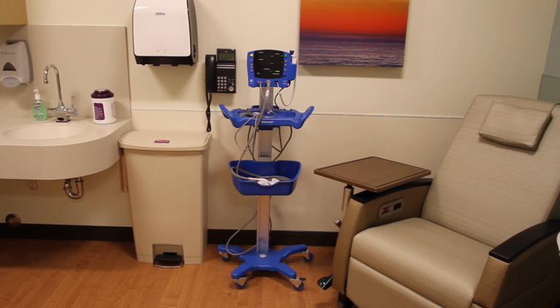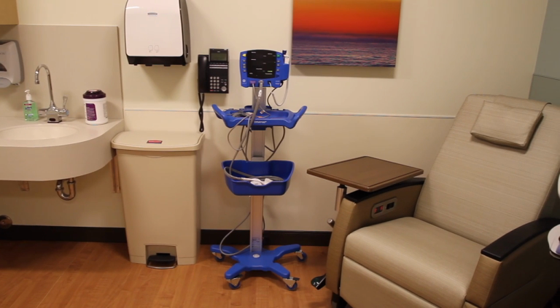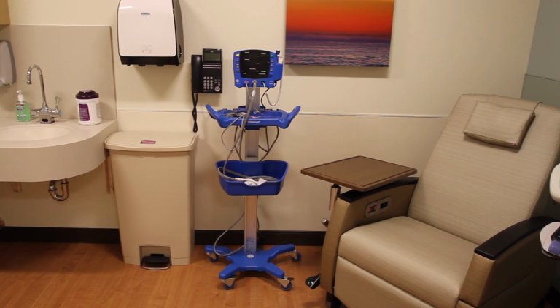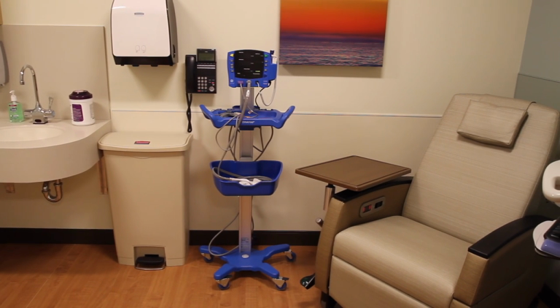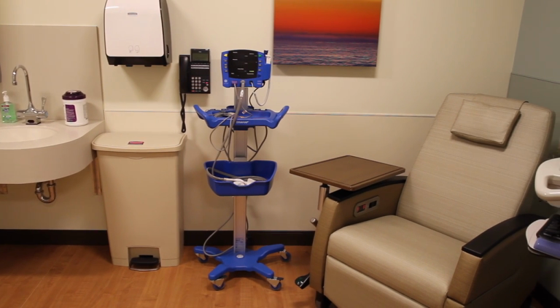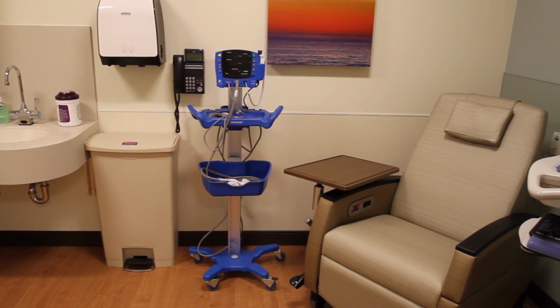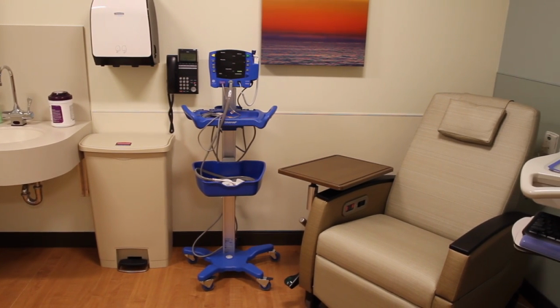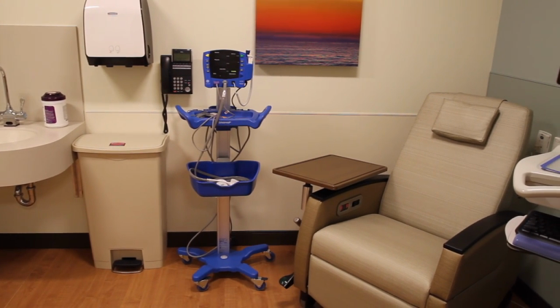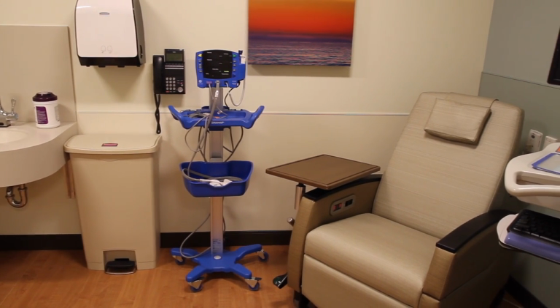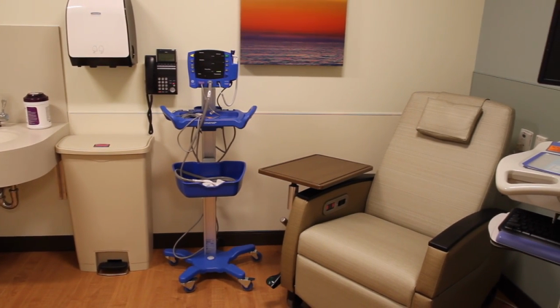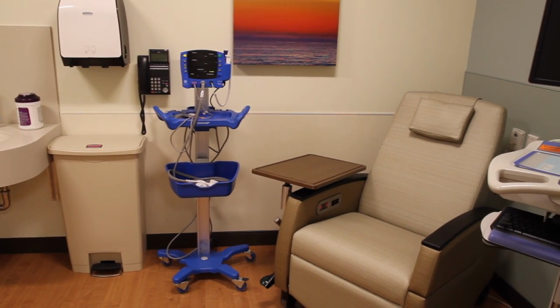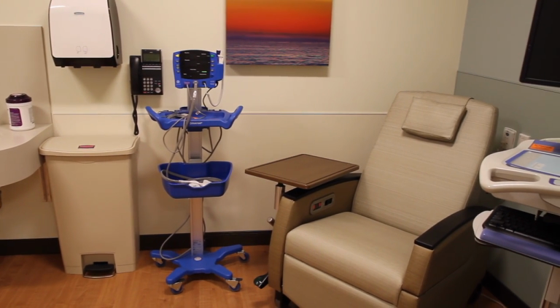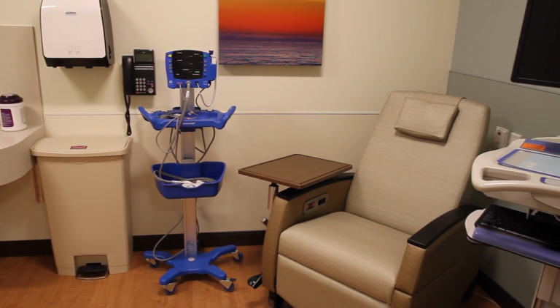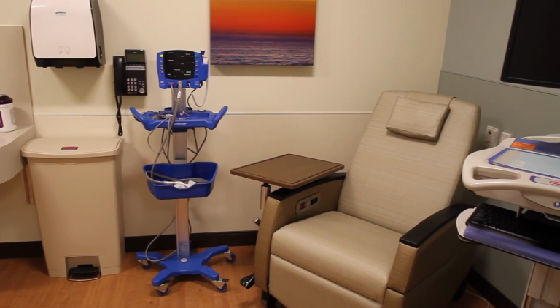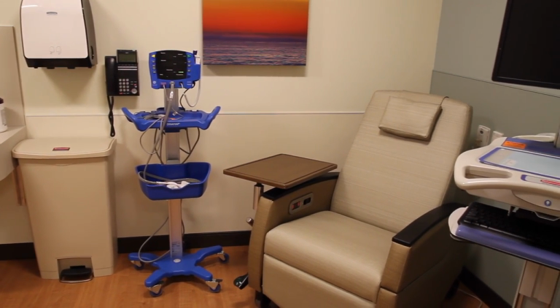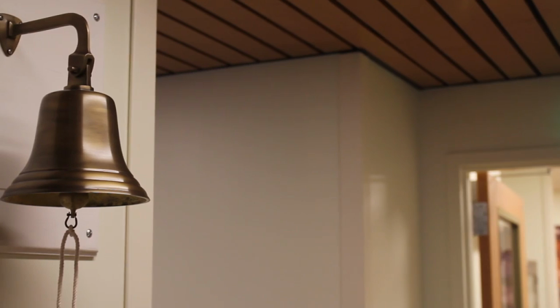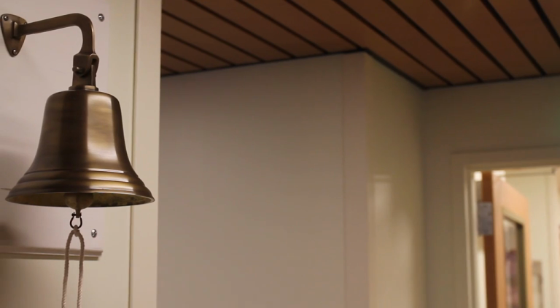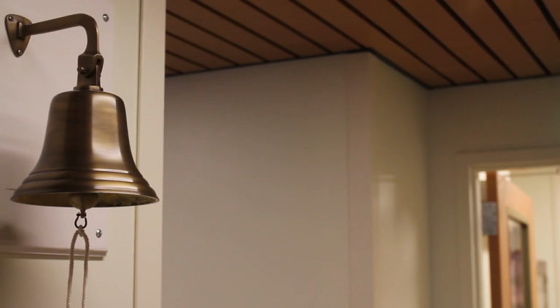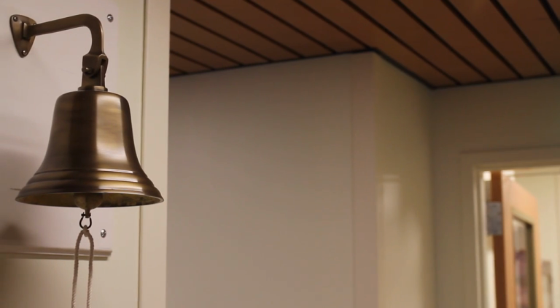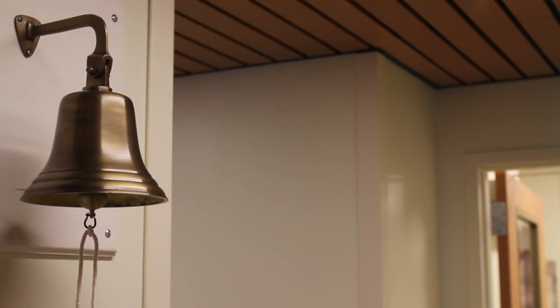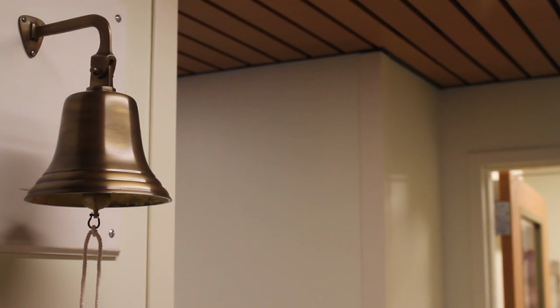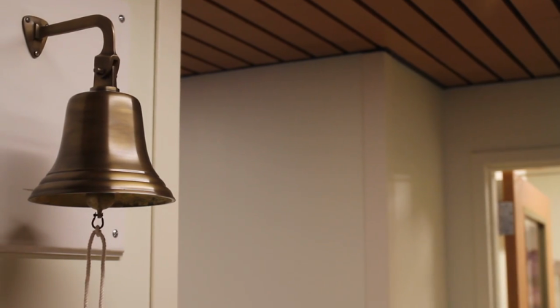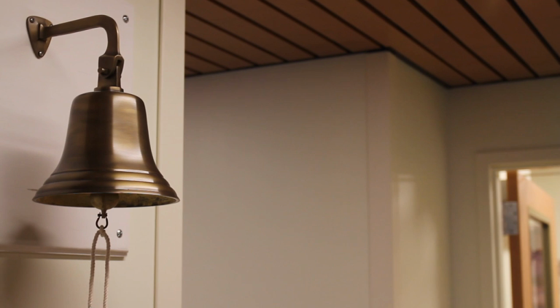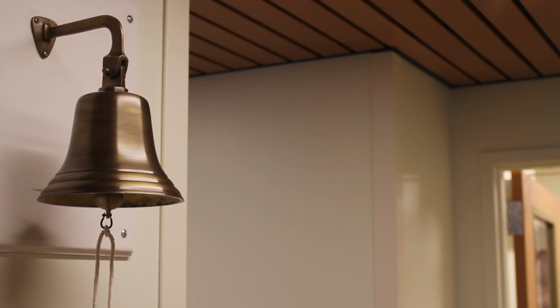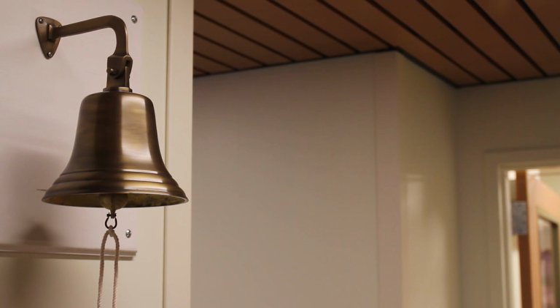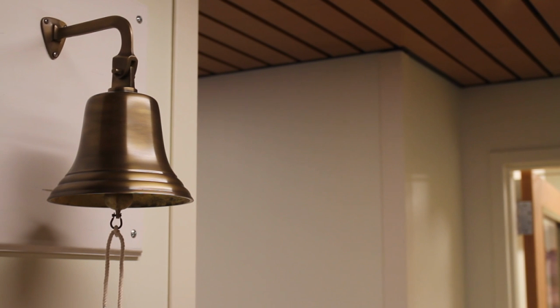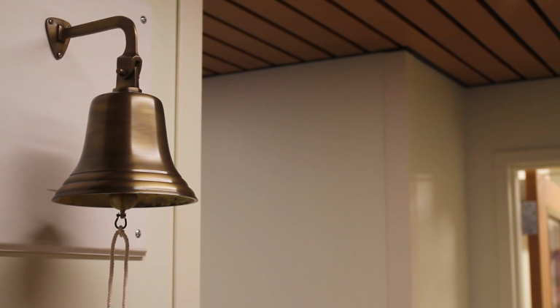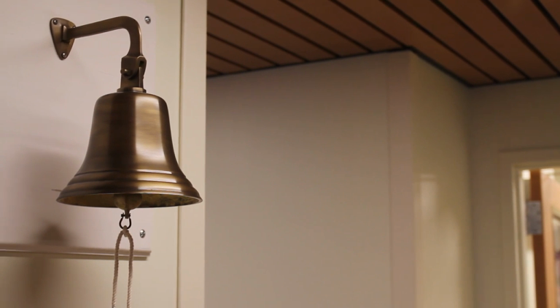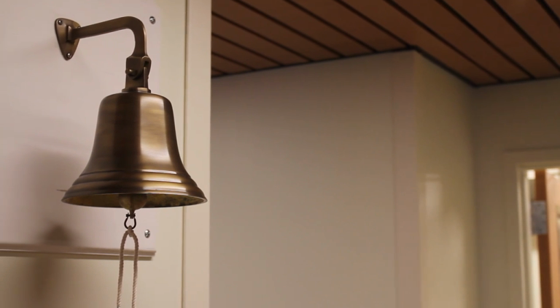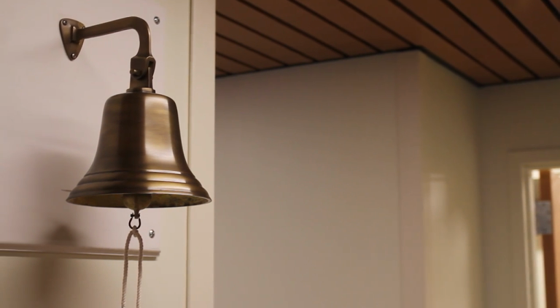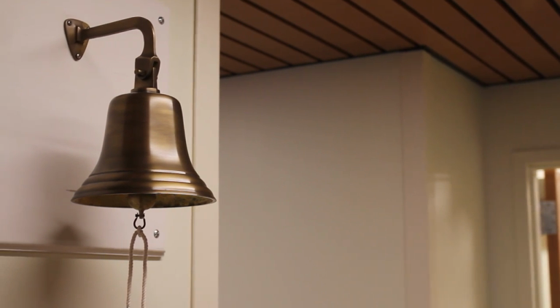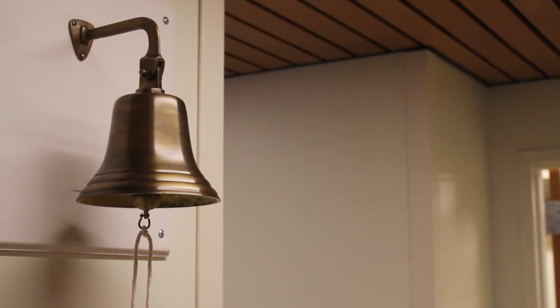Private infusion rooms are available for patients who require privacy. When patients complete their treatment, they ring the bell to celebrate their success.